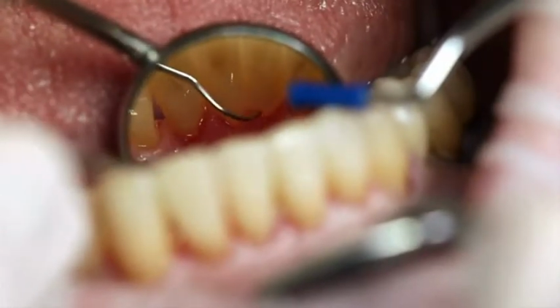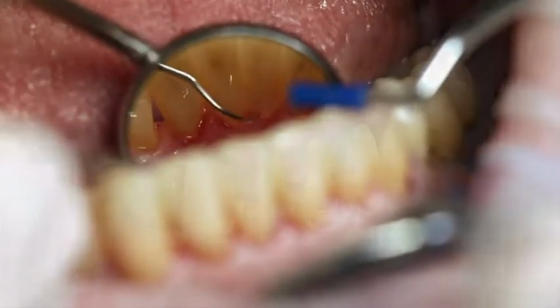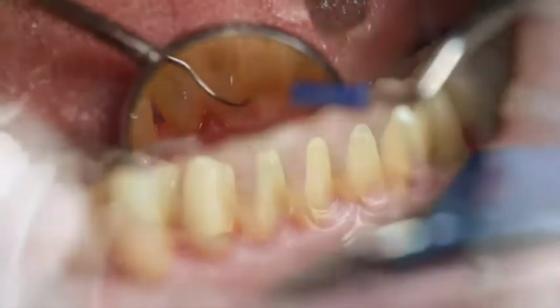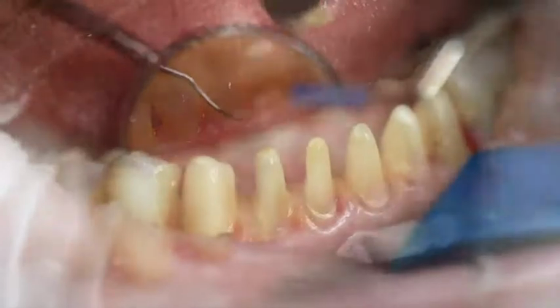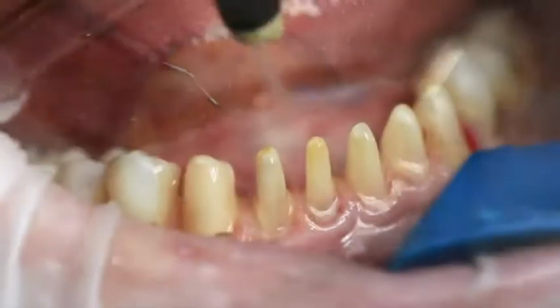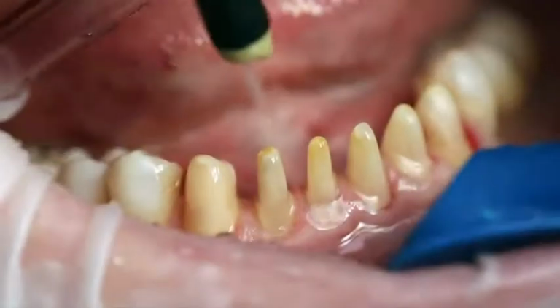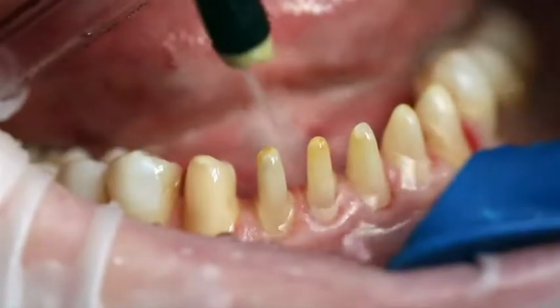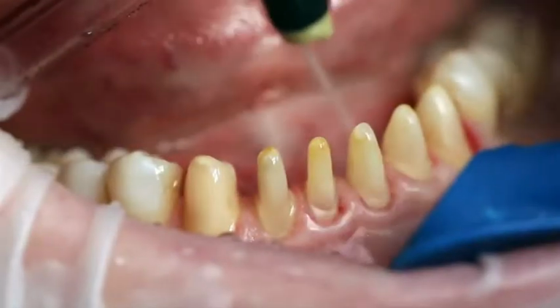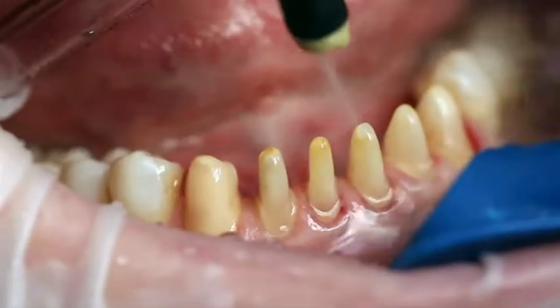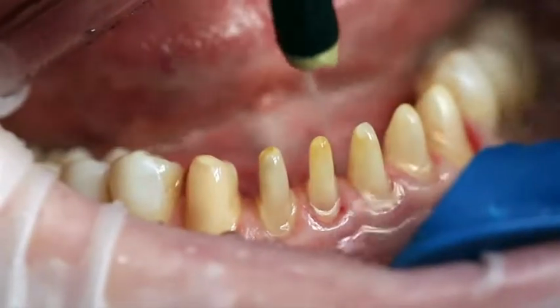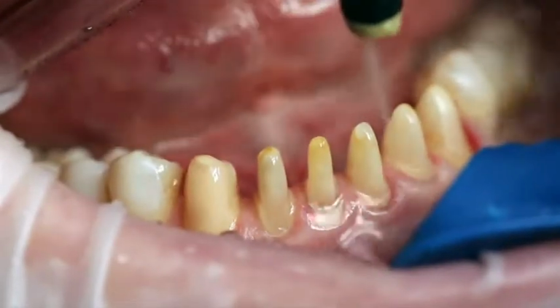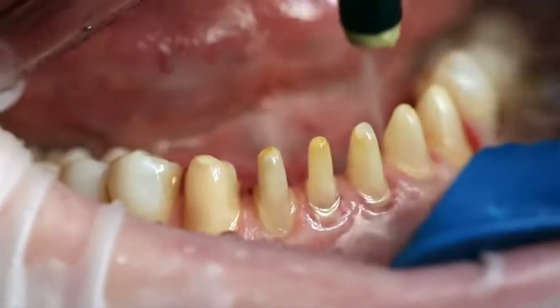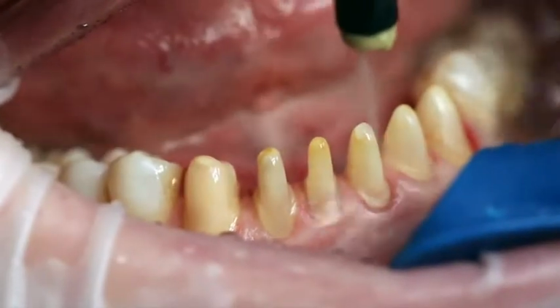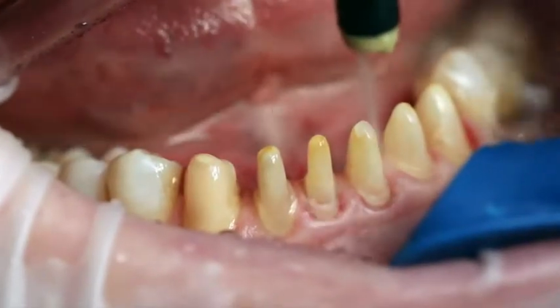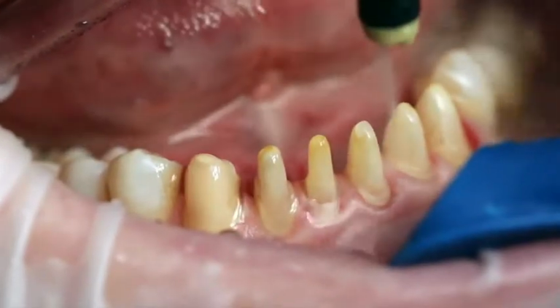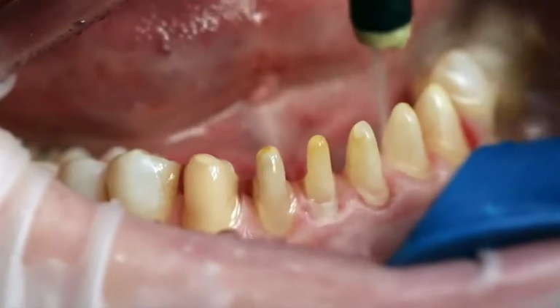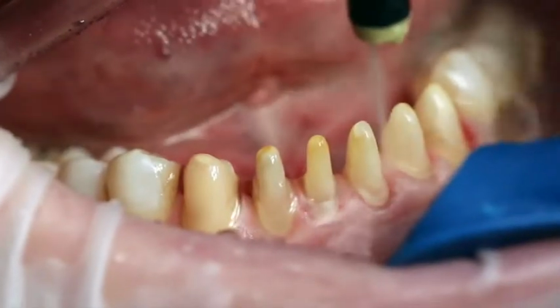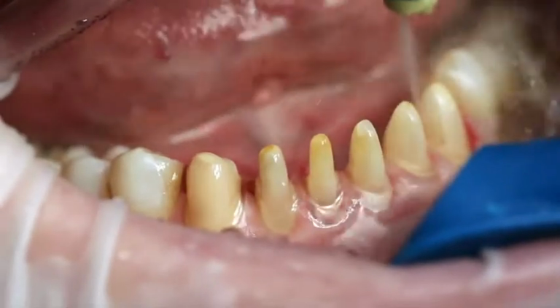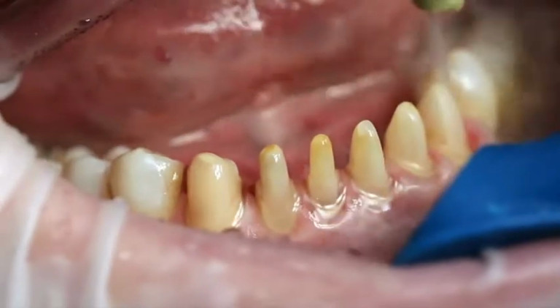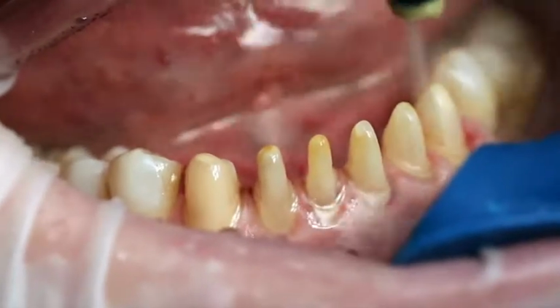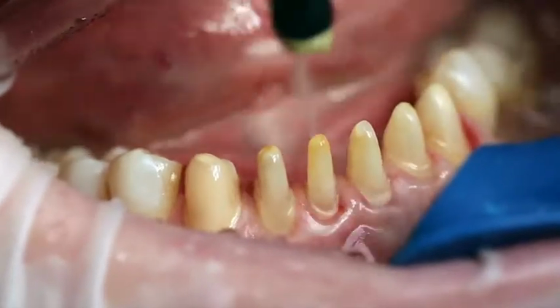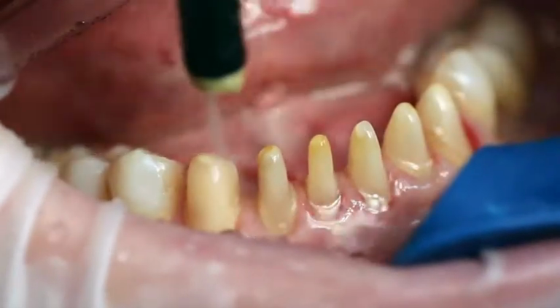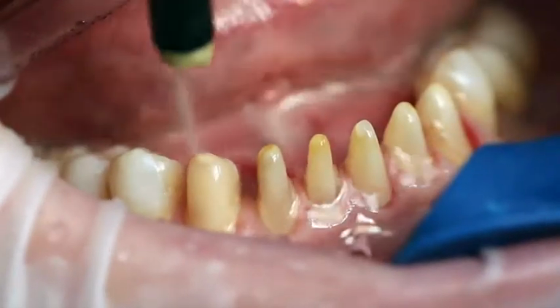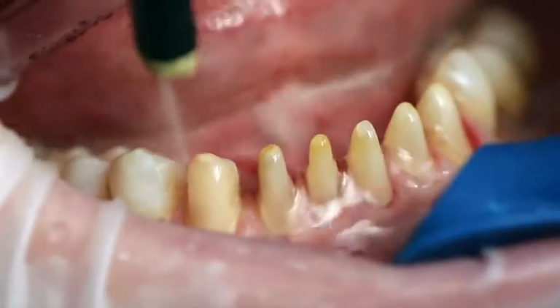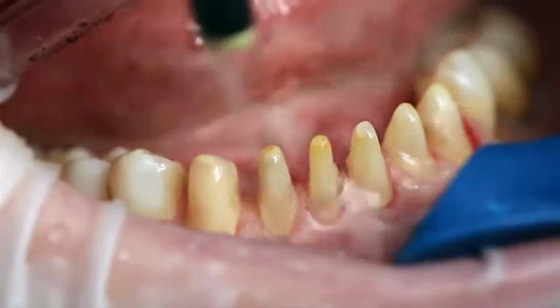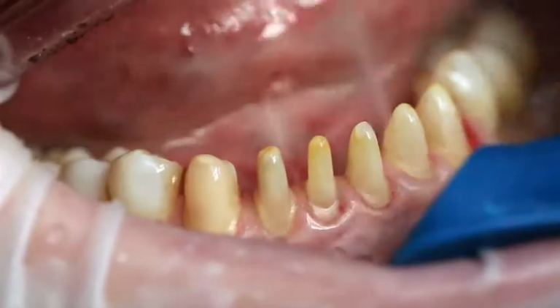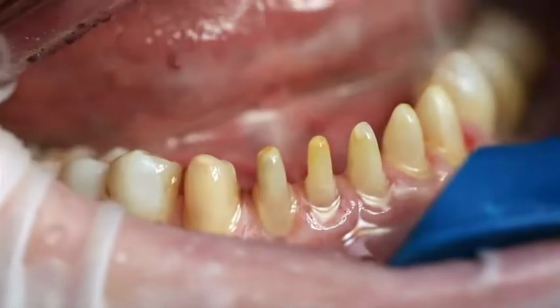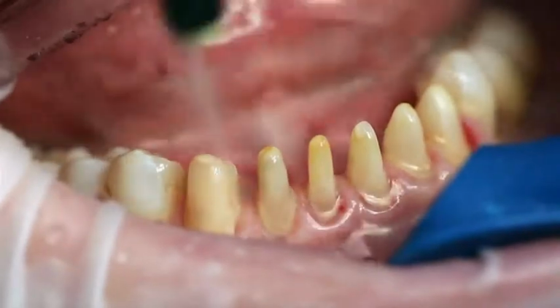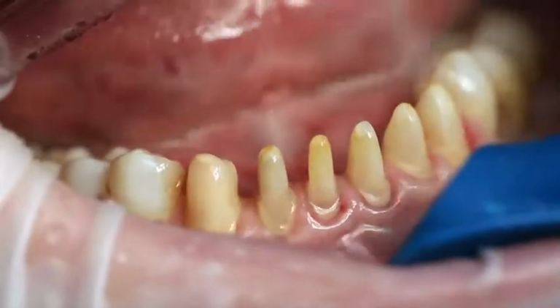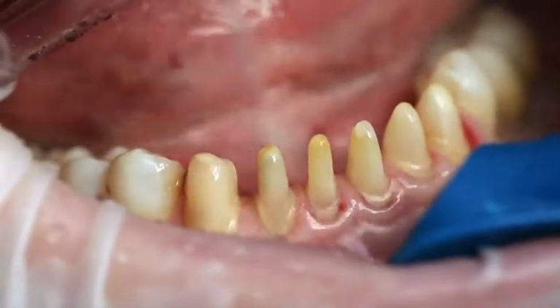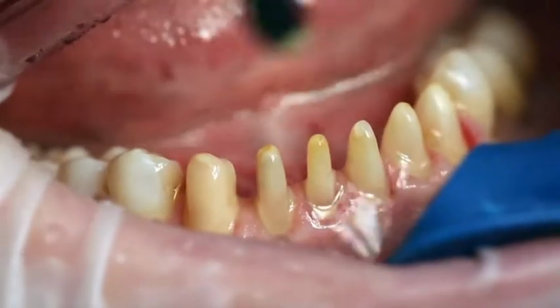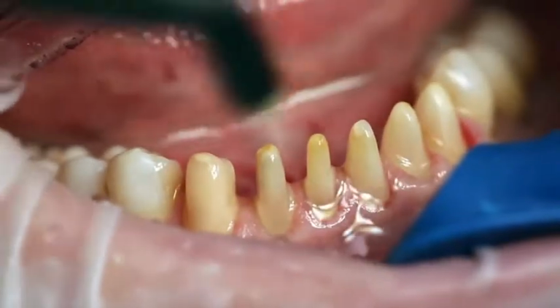After the try-in, thoroughly rinse the try-in paste with water spray and dry the preparation with air.